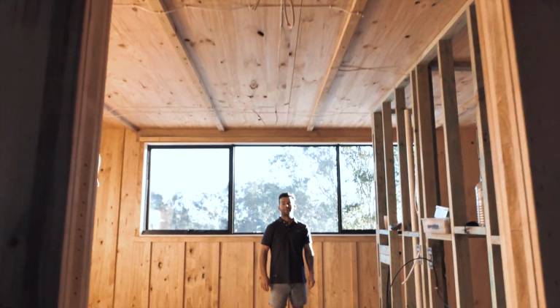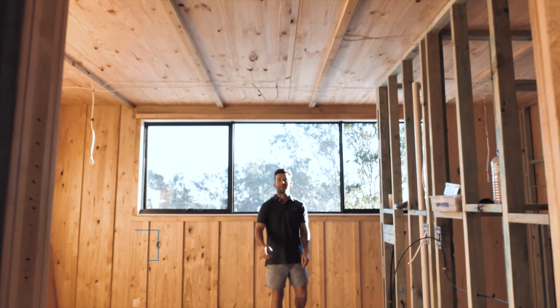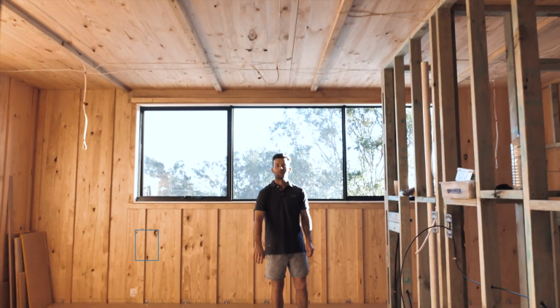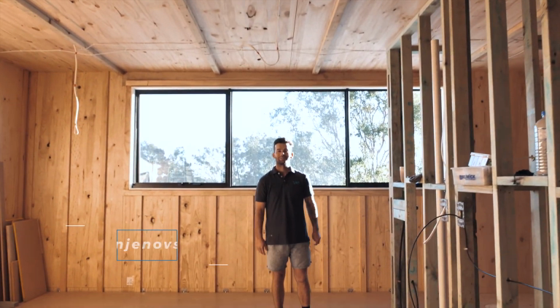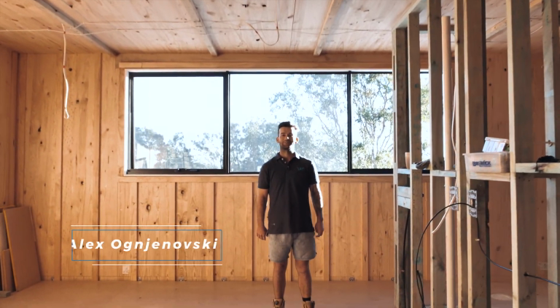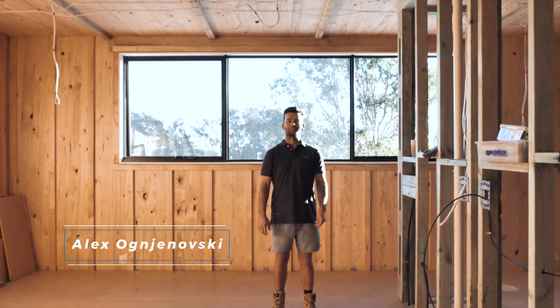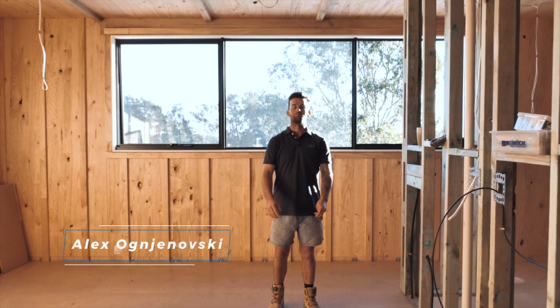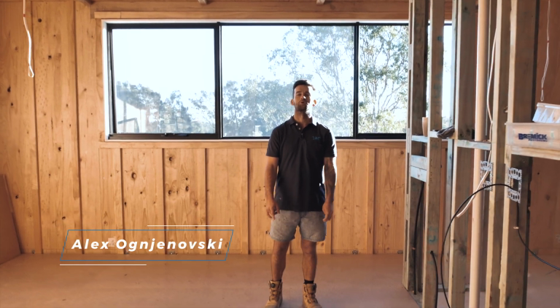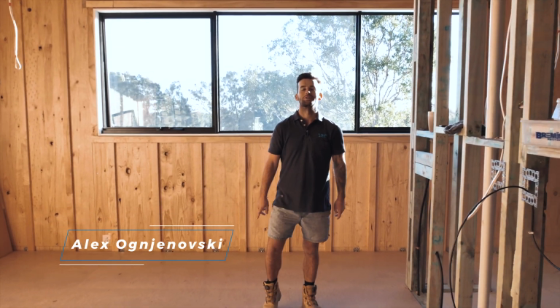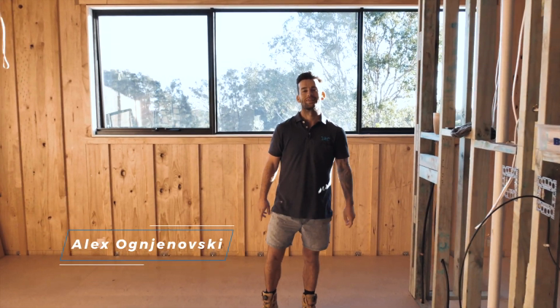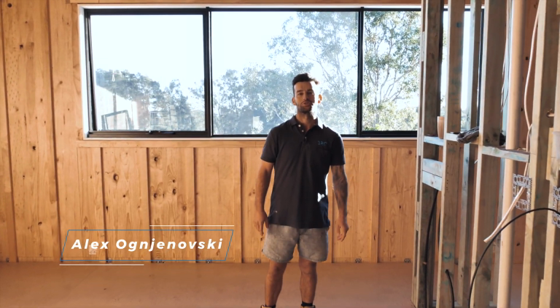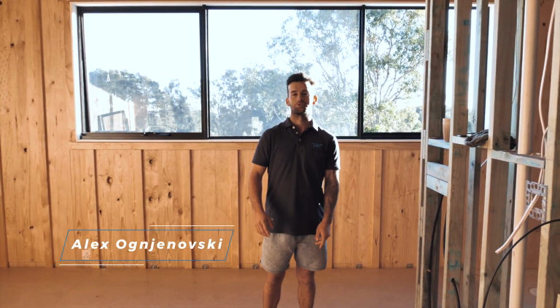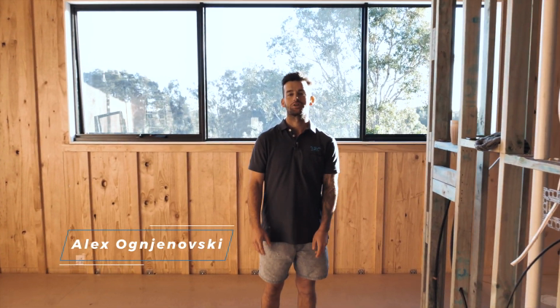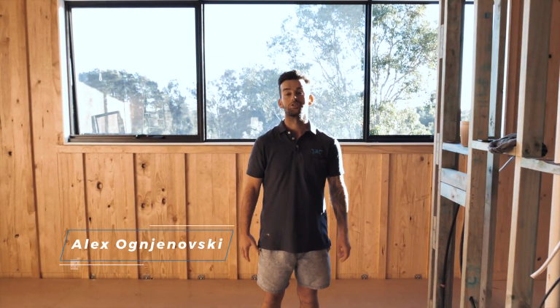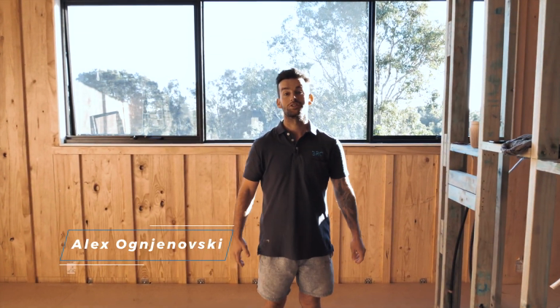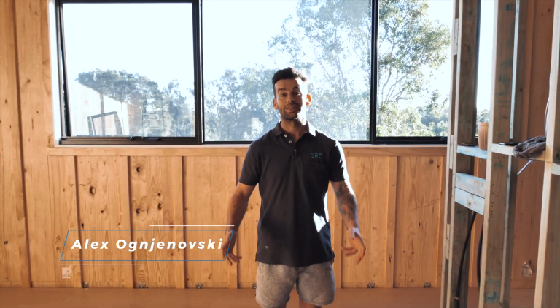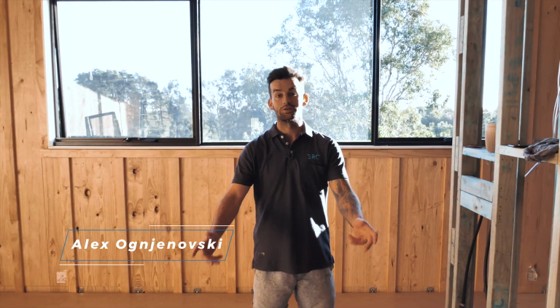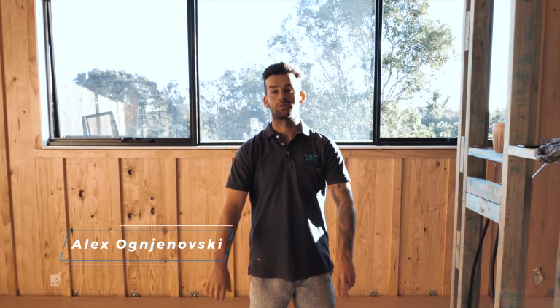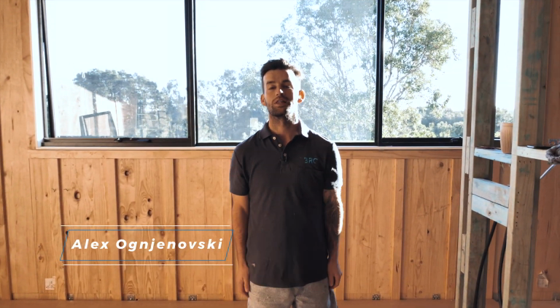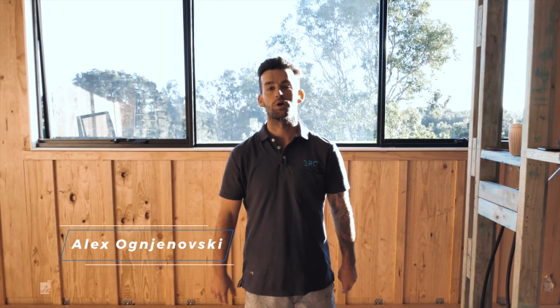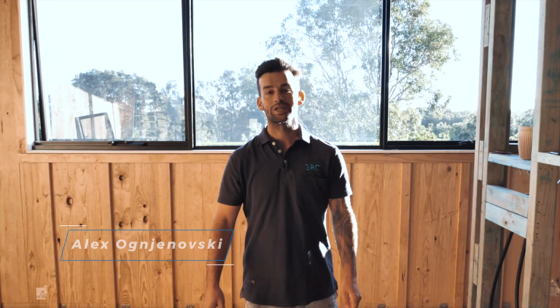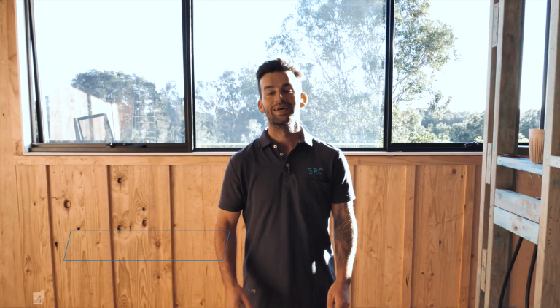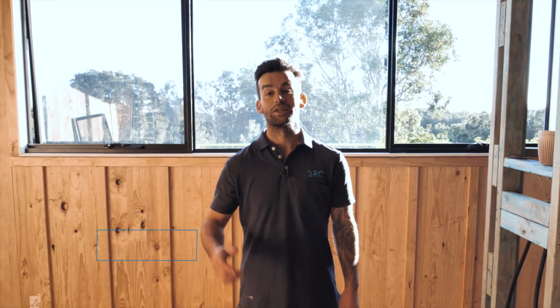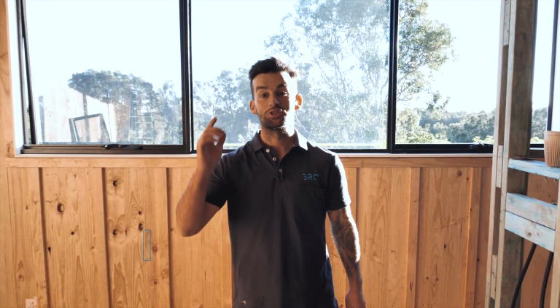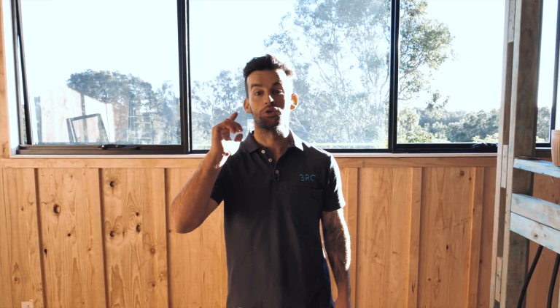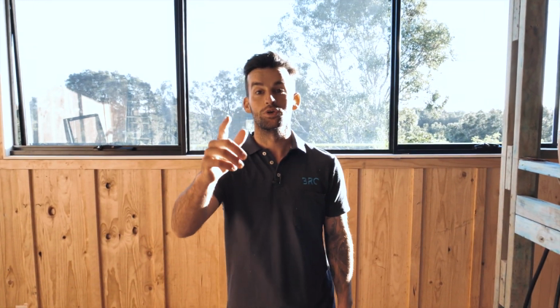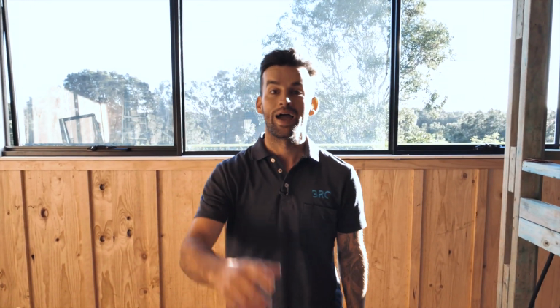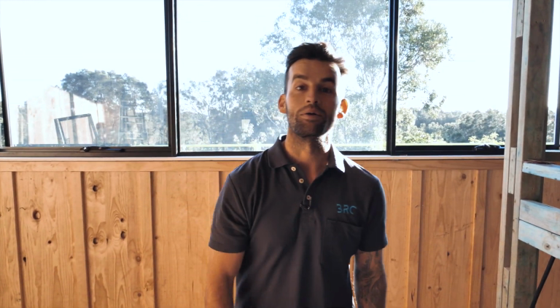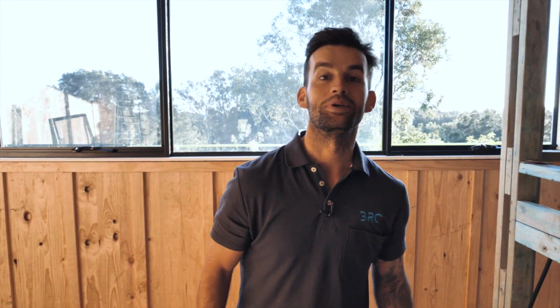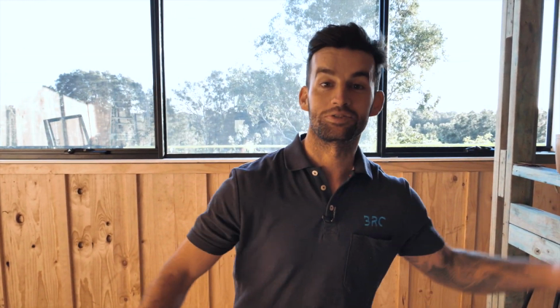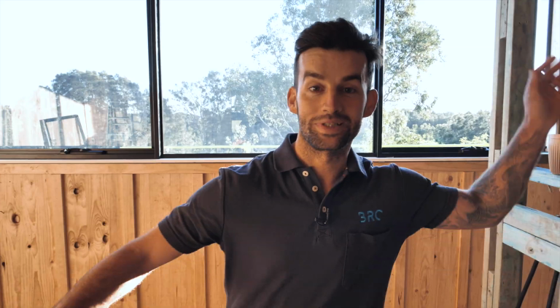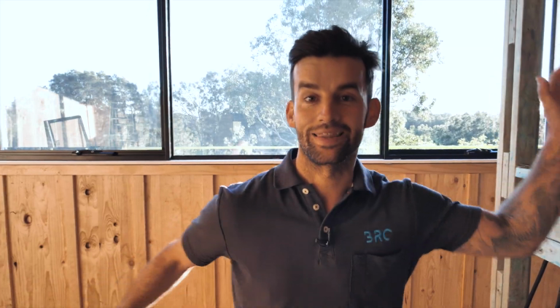G'day guys, Alex here from Burton Residential Constructions, just down here on our Cronulla project. Let us show you how we piece this one together.